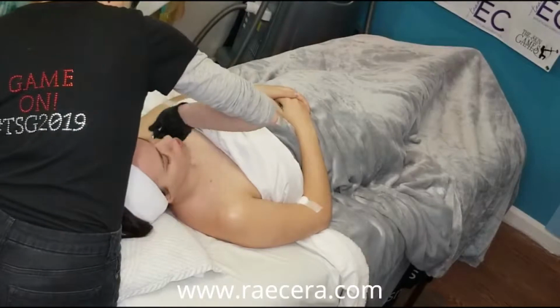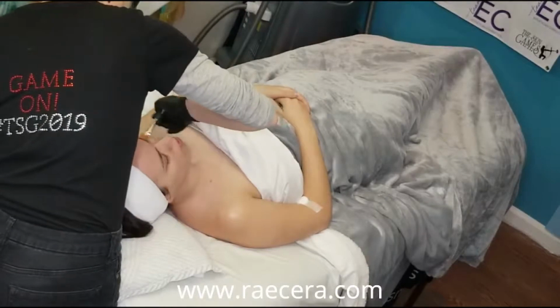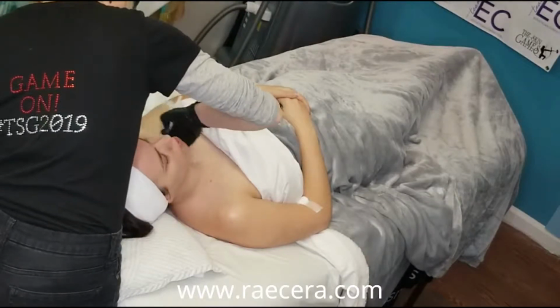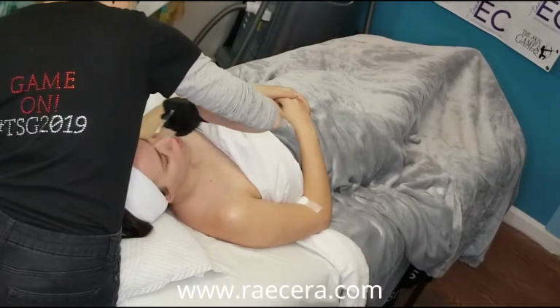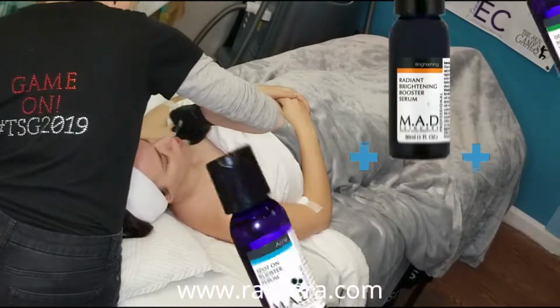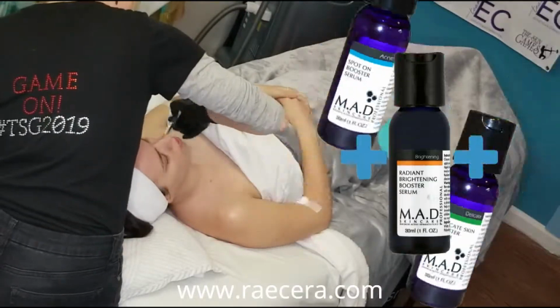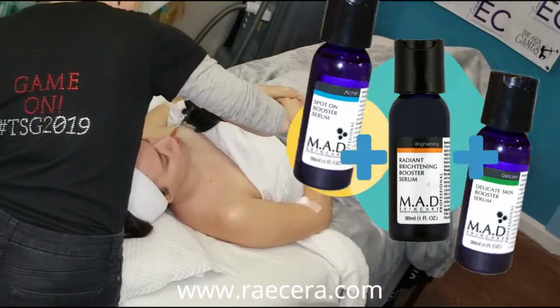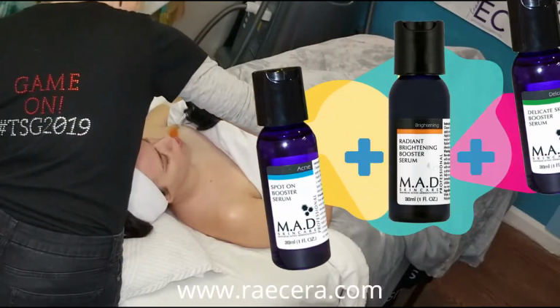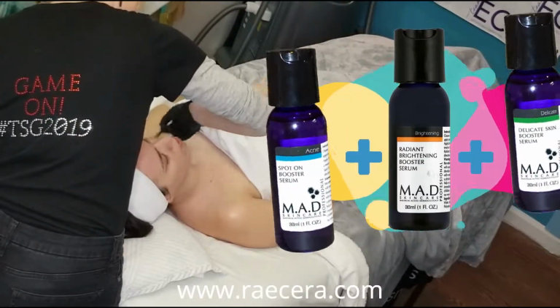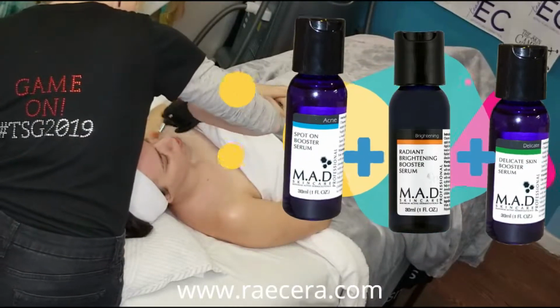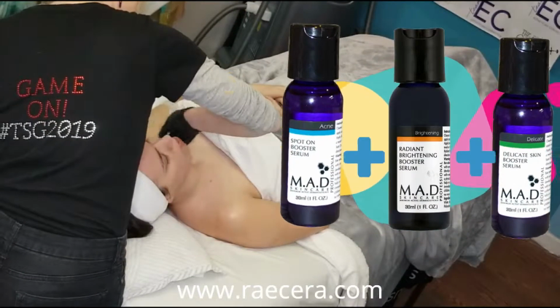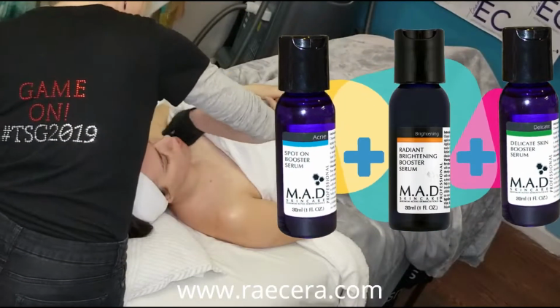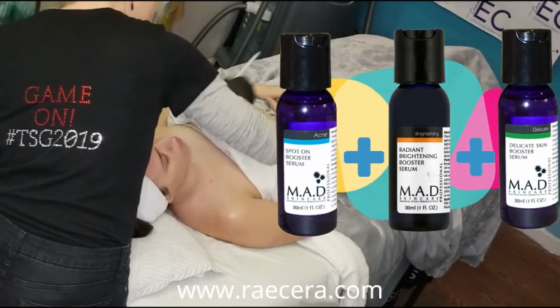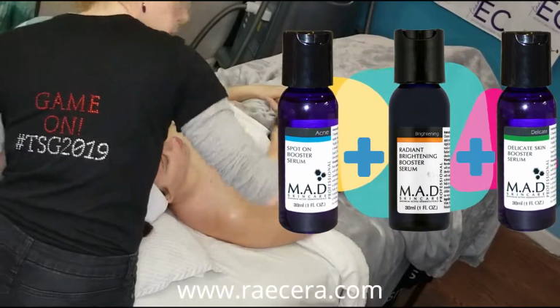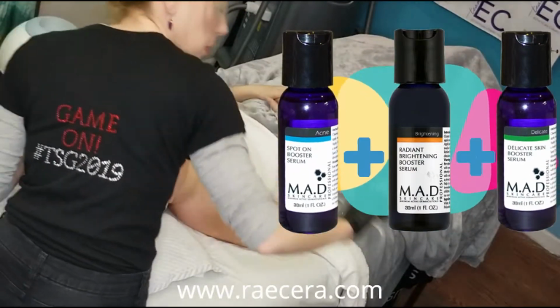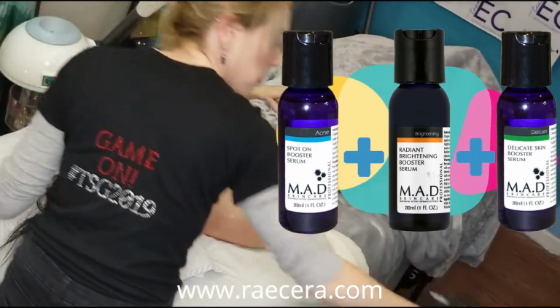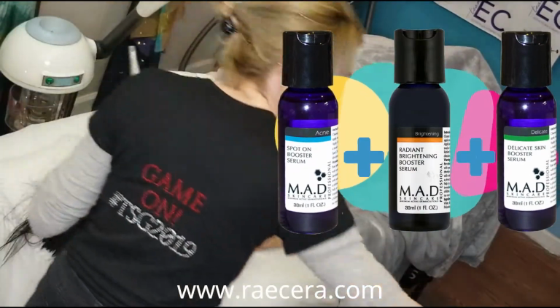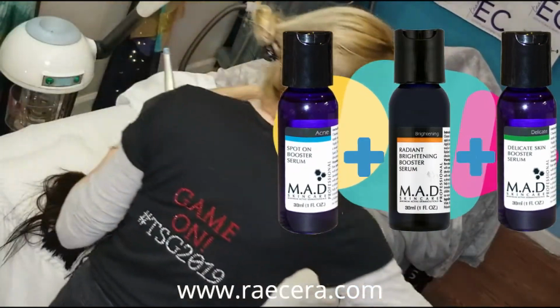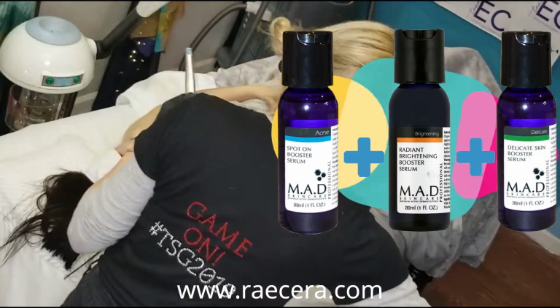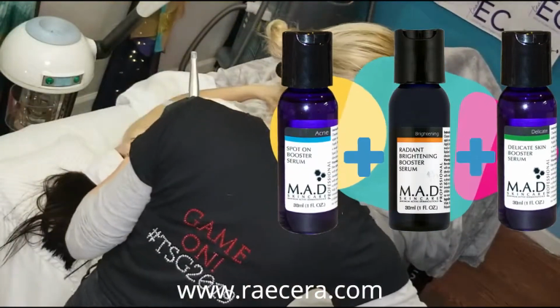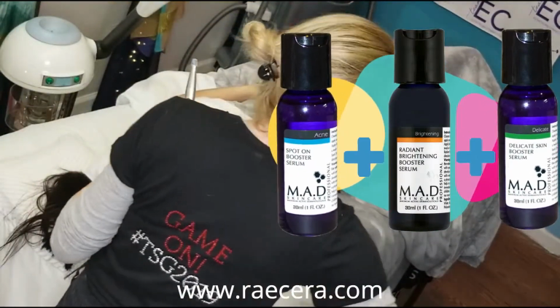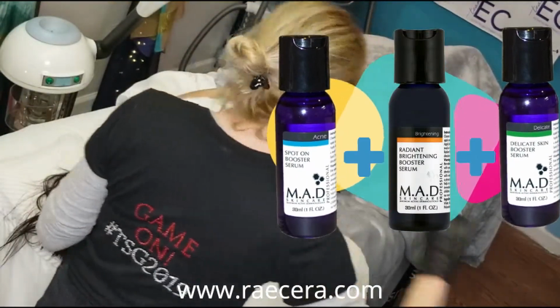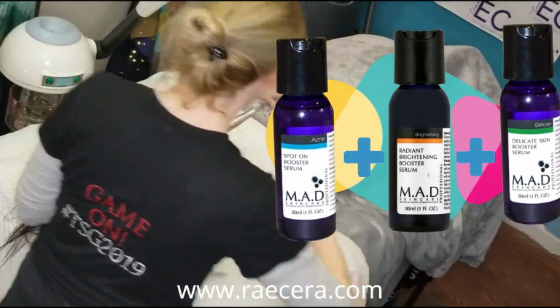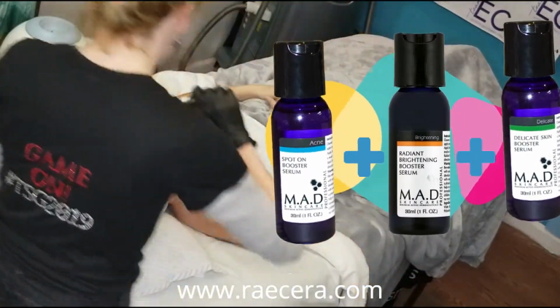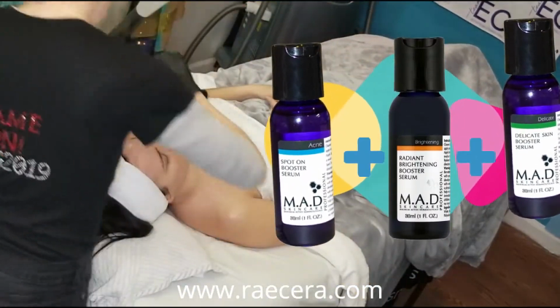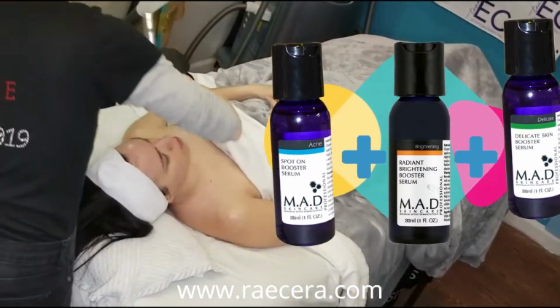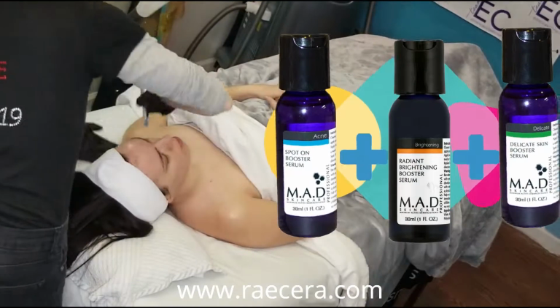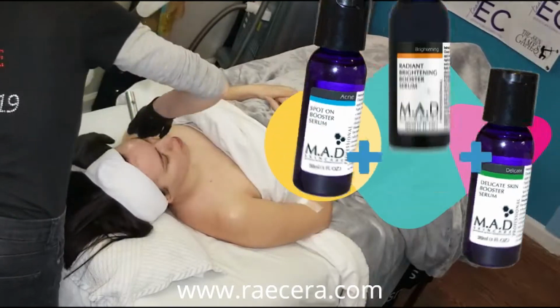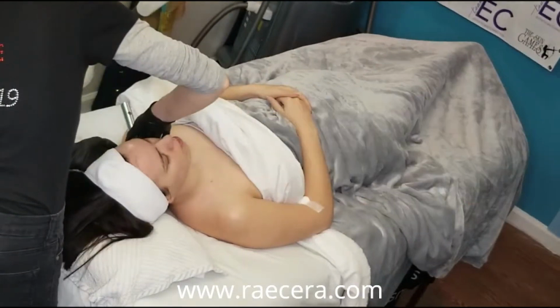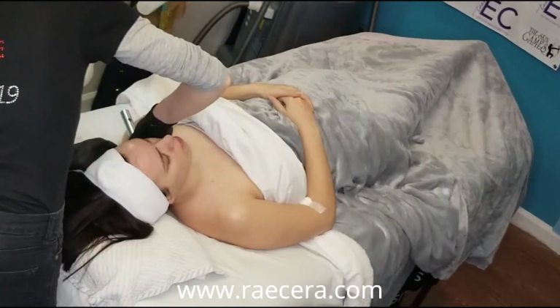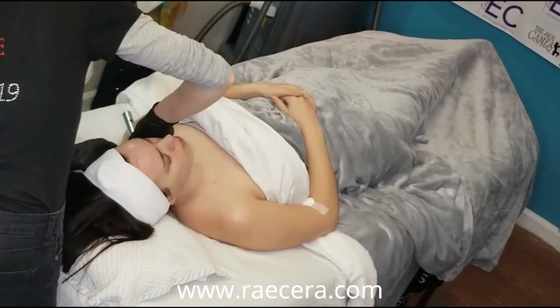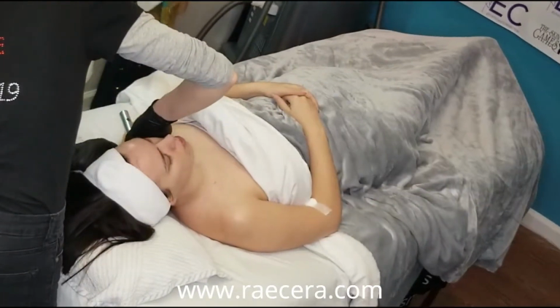We combine several of our MAD booster serums with hyaluronic acid so we can use them in our water-to-regenerate nano-infusion treatment.